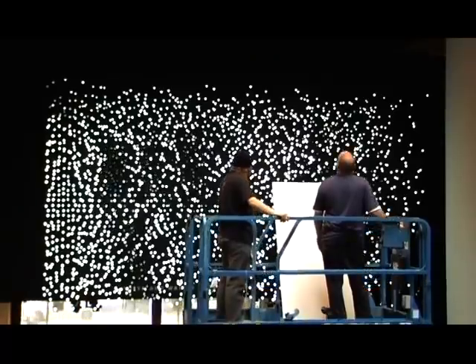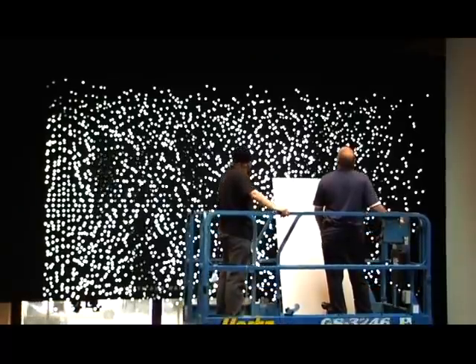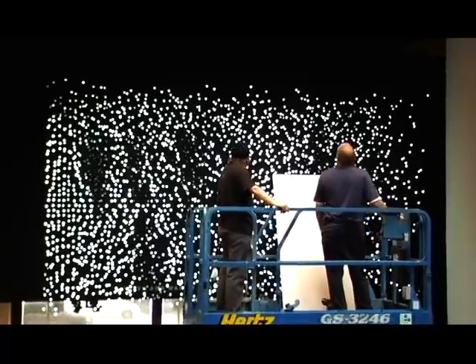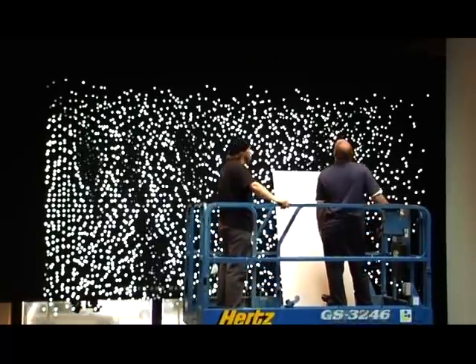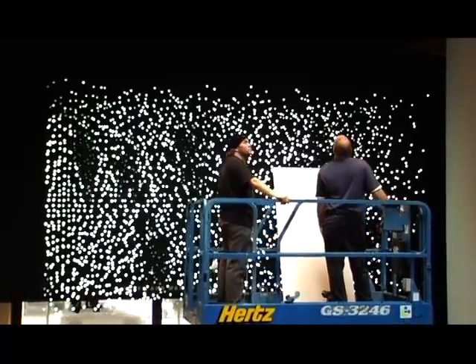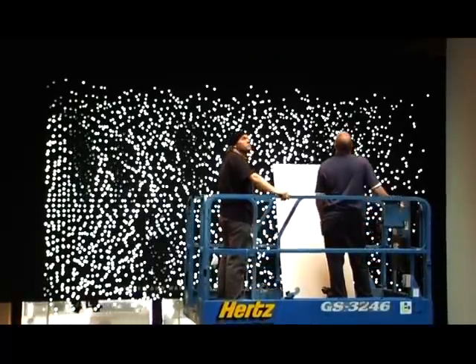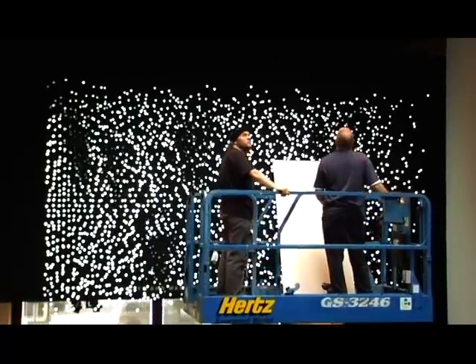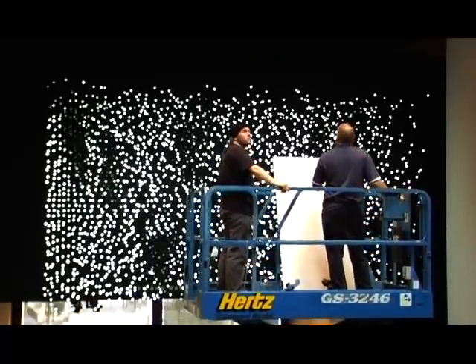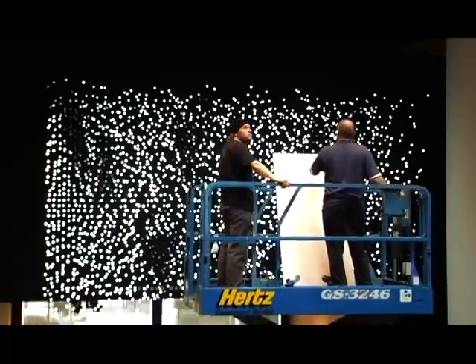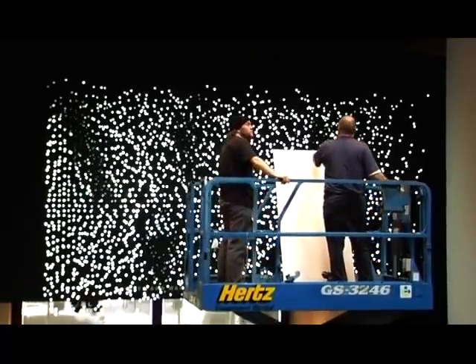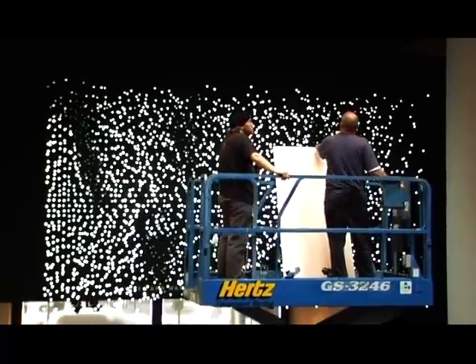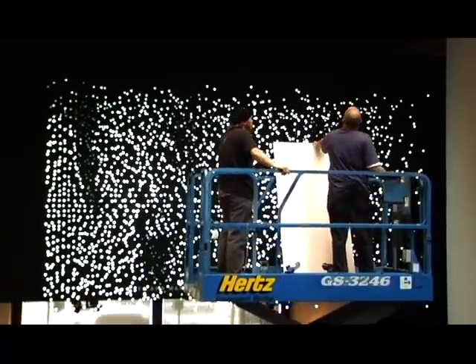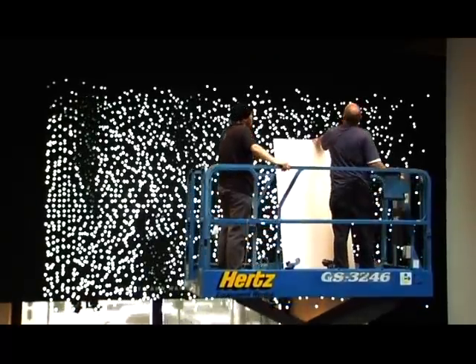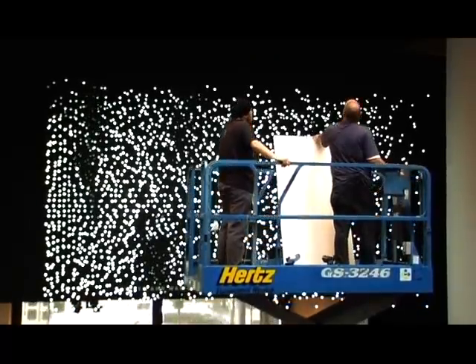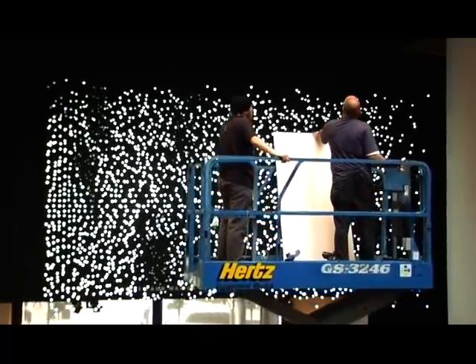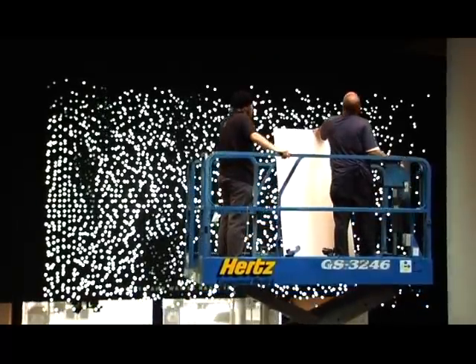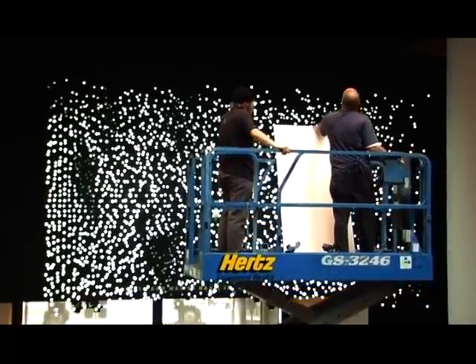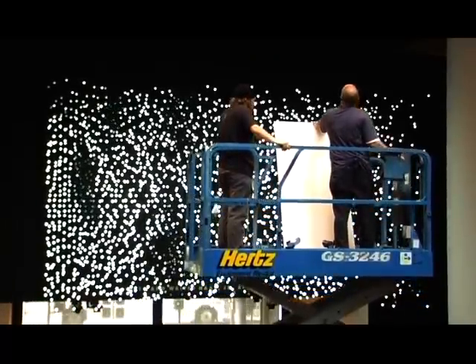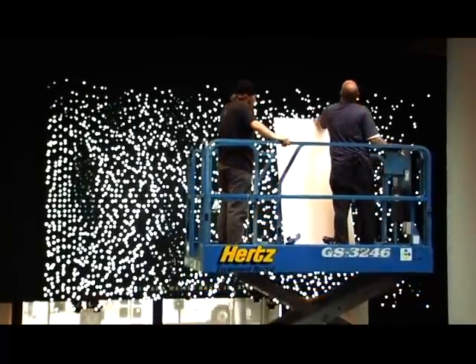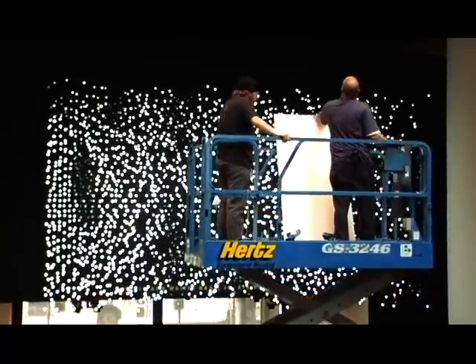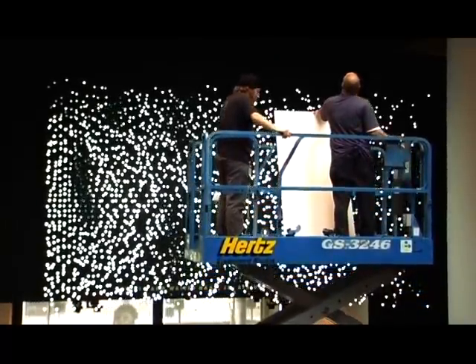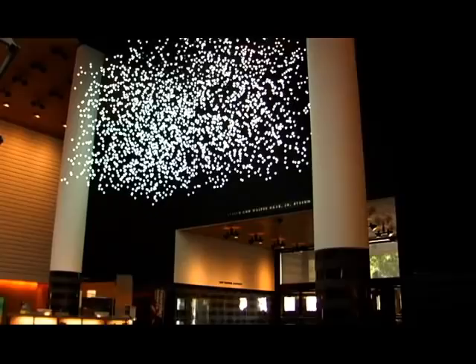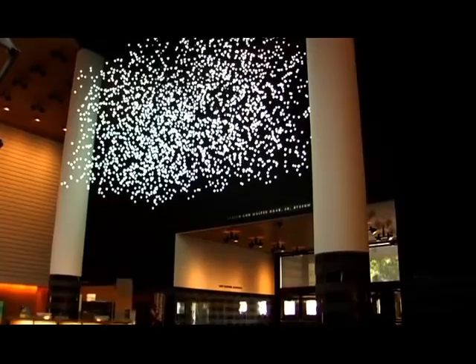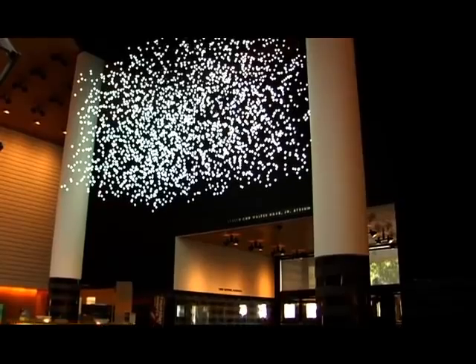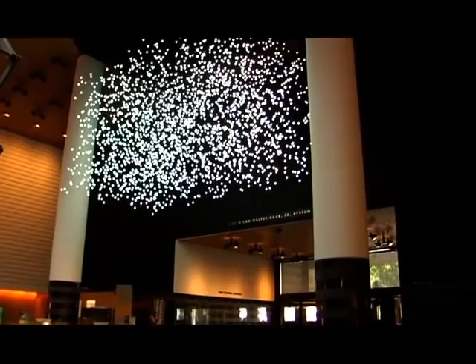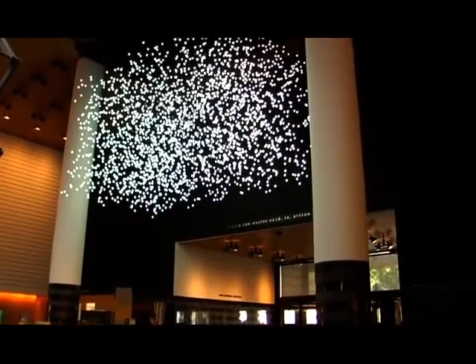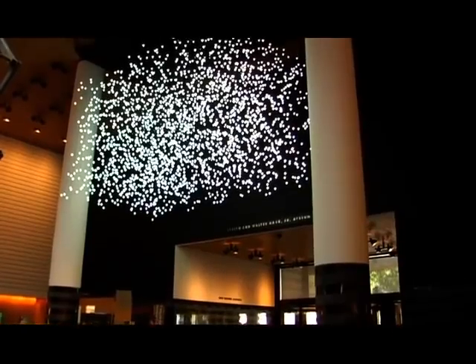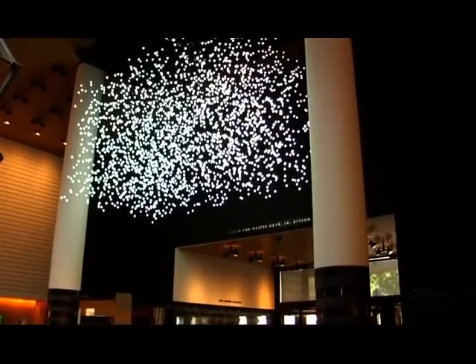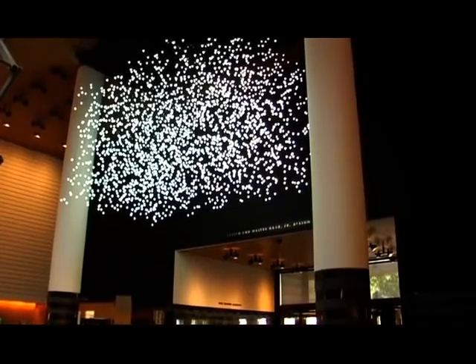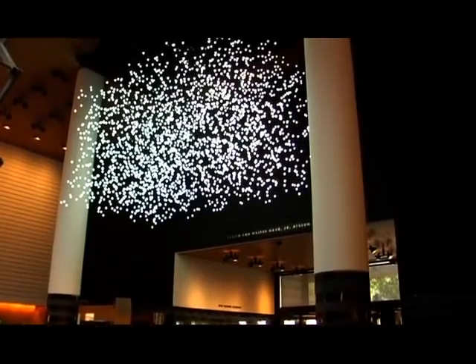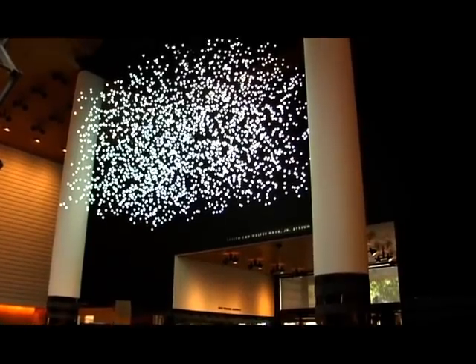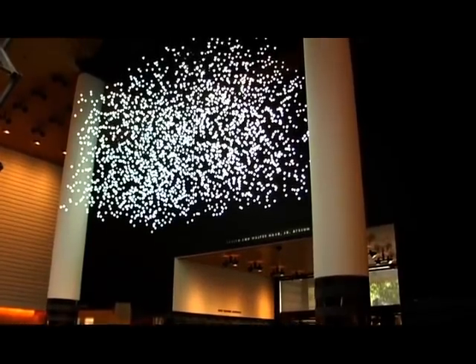The one at SF MoMA is actually going to have a lot more — twice as many pixels — I think 3200 pixels, and they'll be bright.